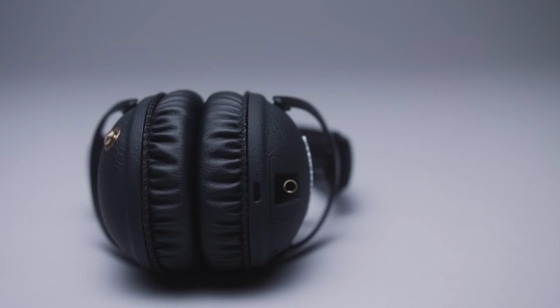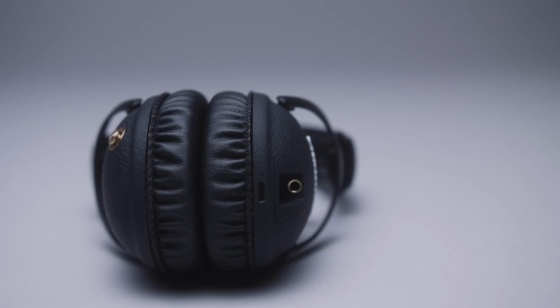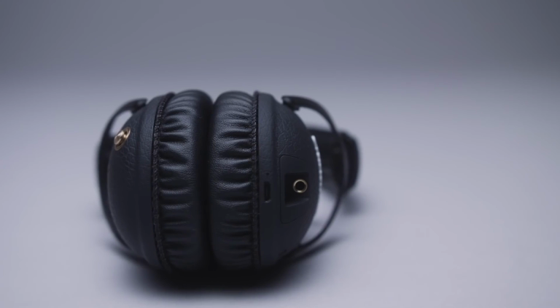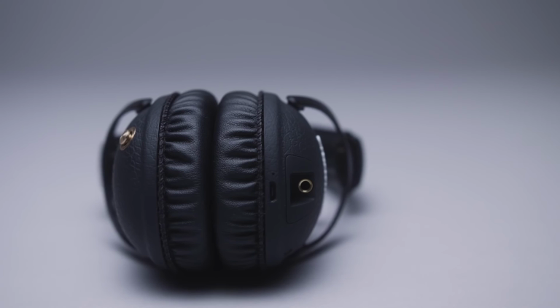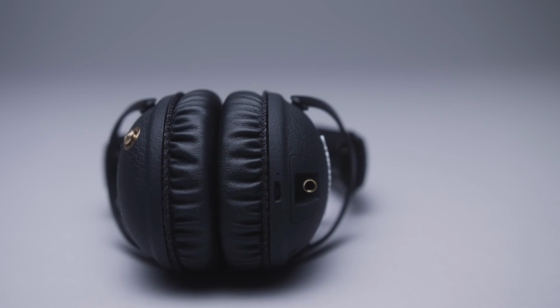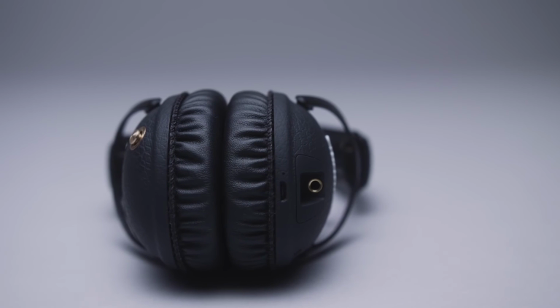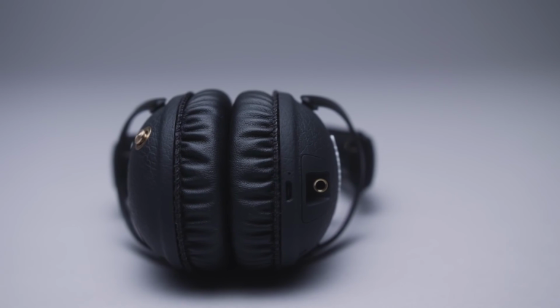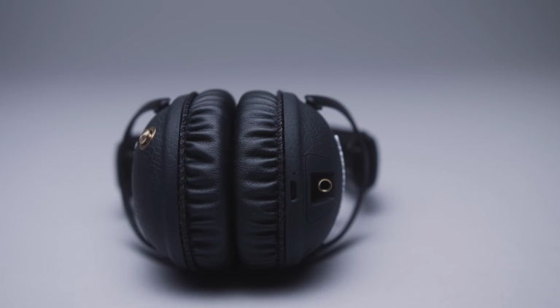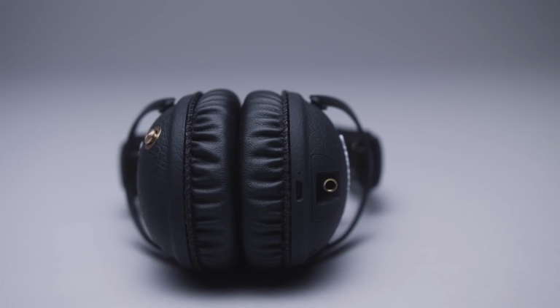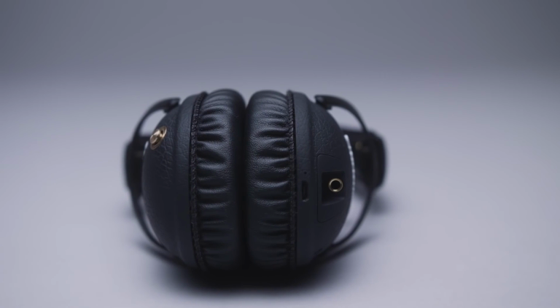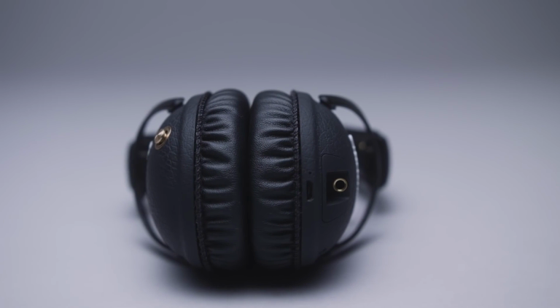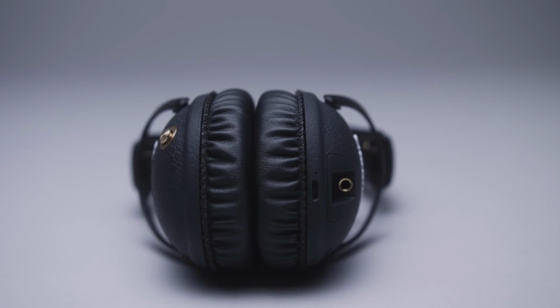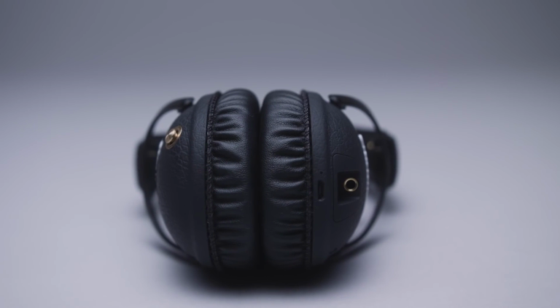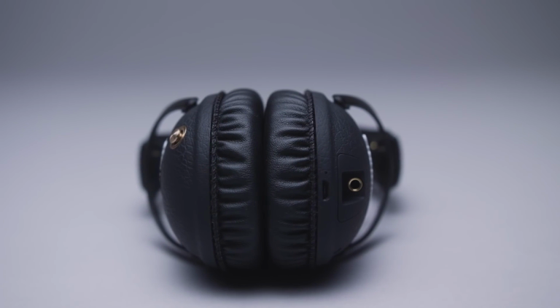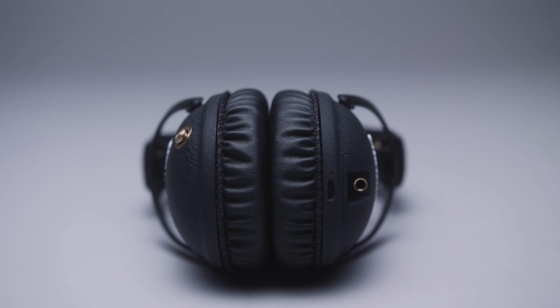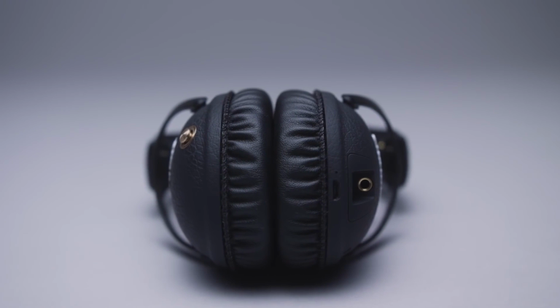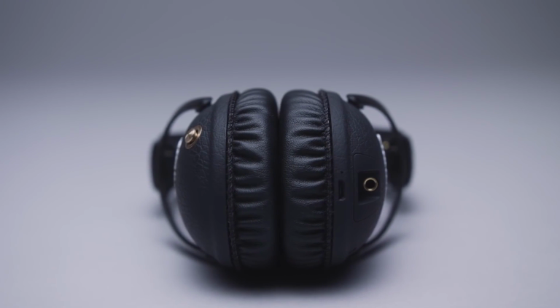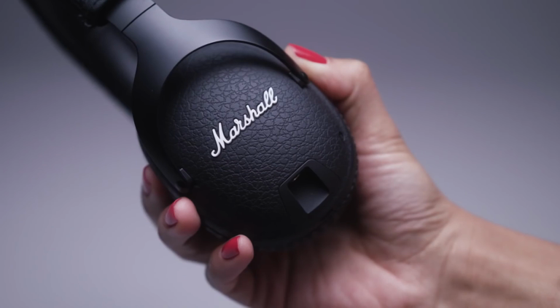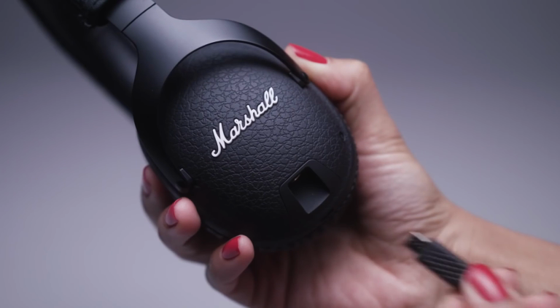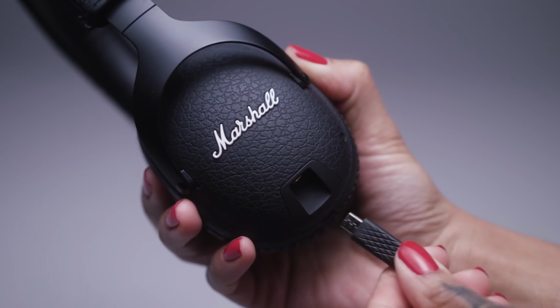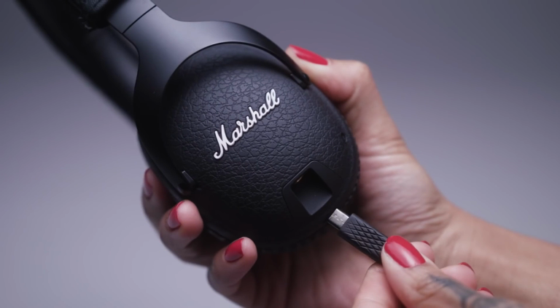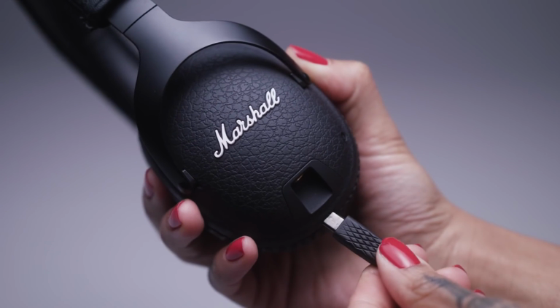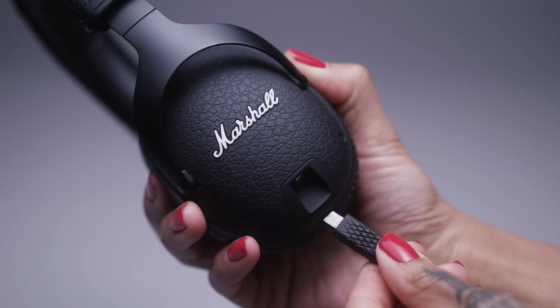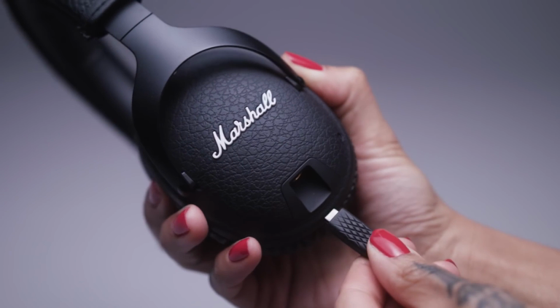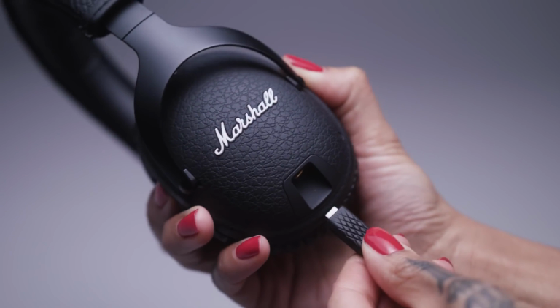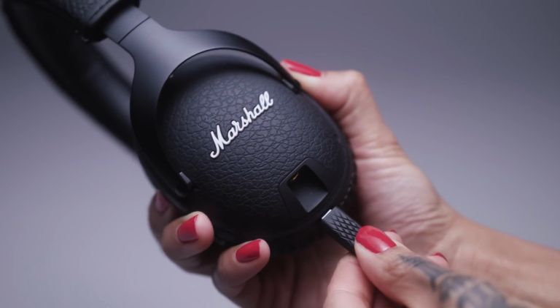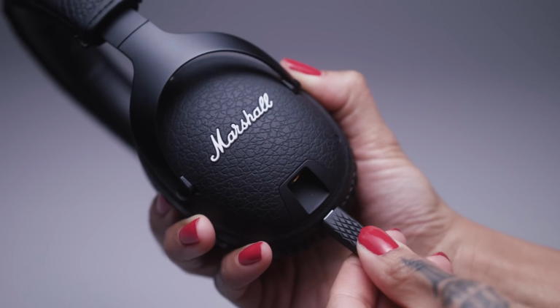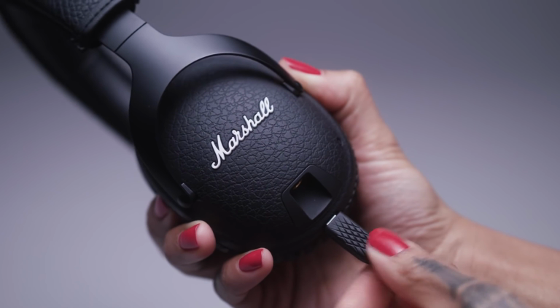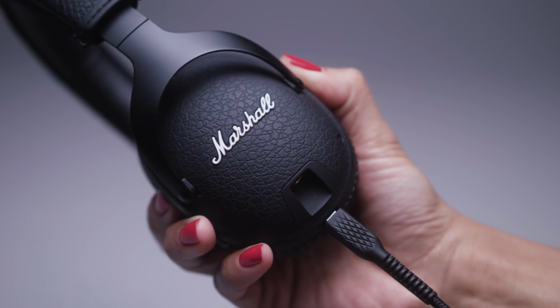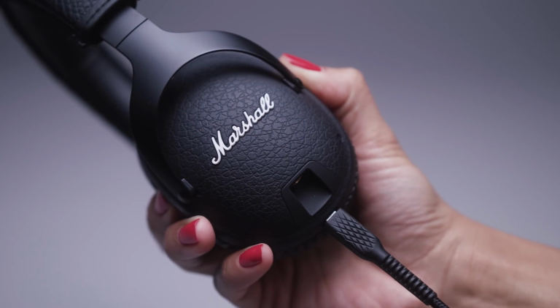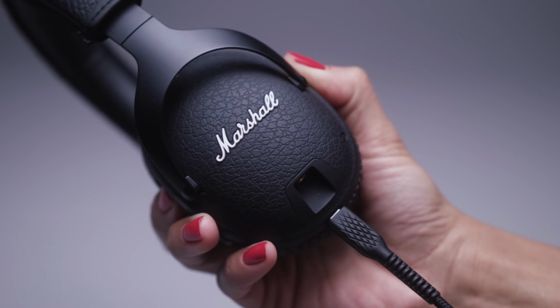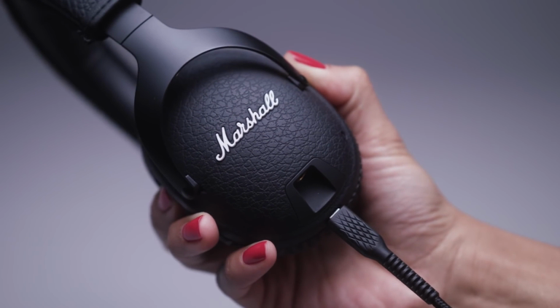In addition to the detachable 3.5mm coil cord, a micro USB charging cable comes with each pair of headphones.